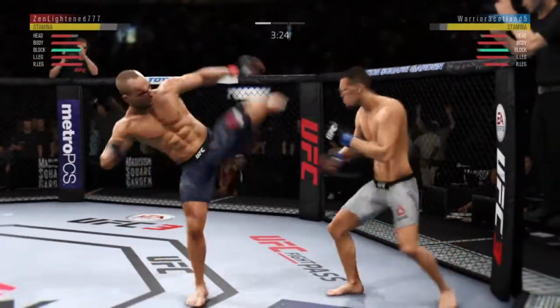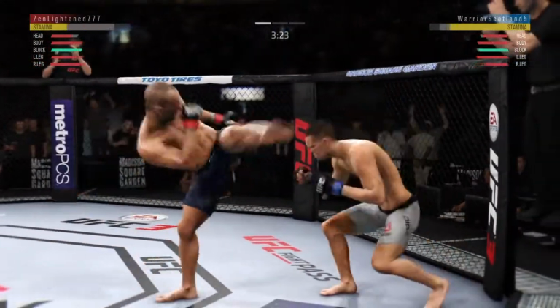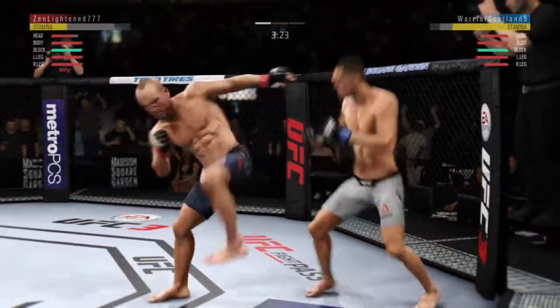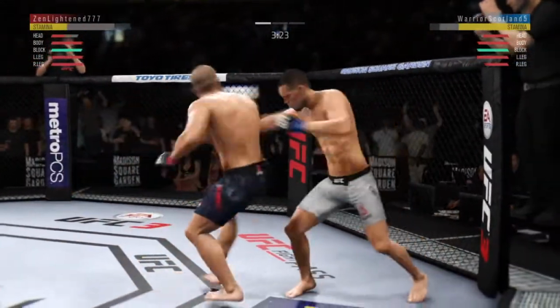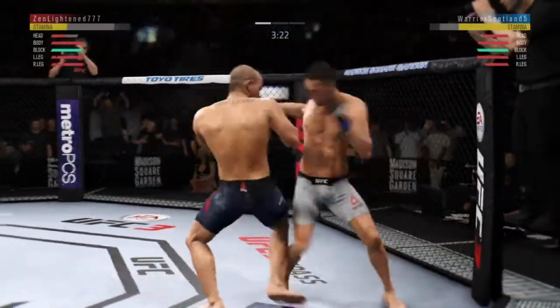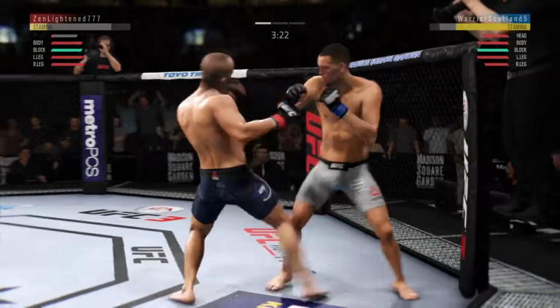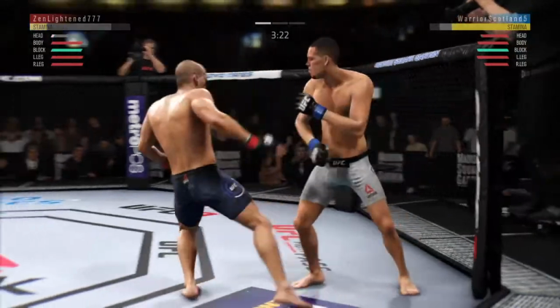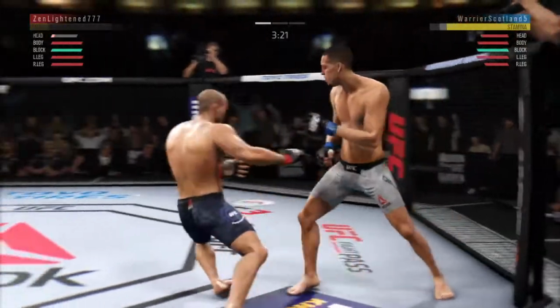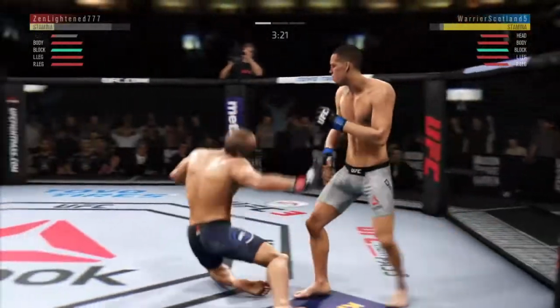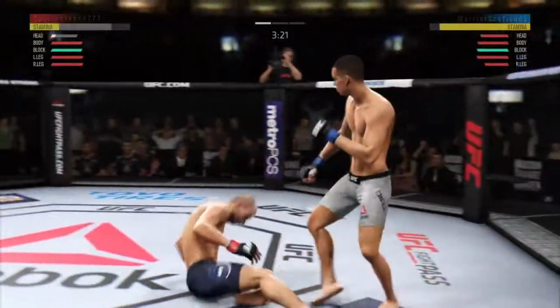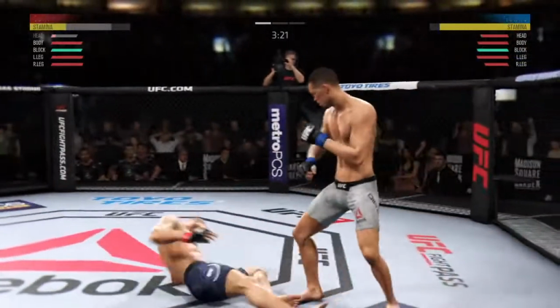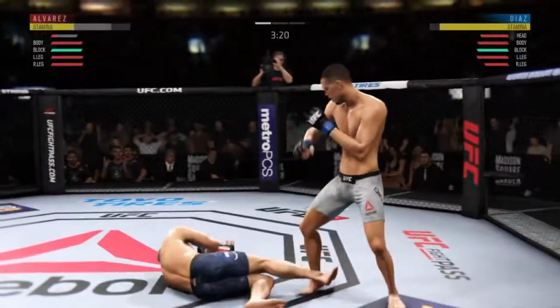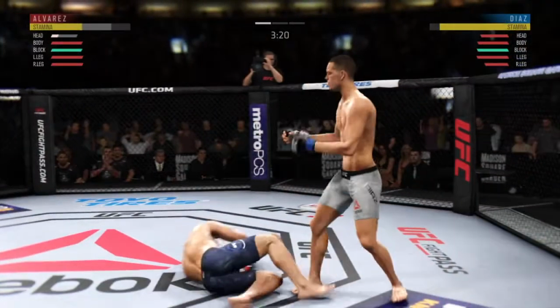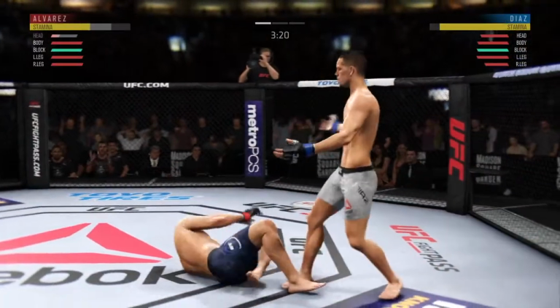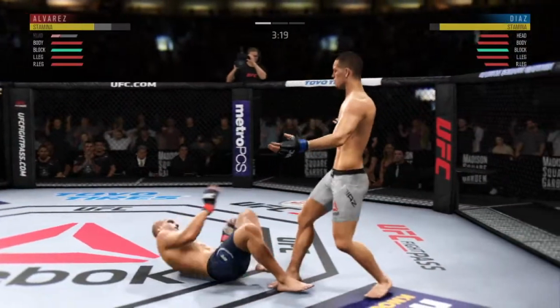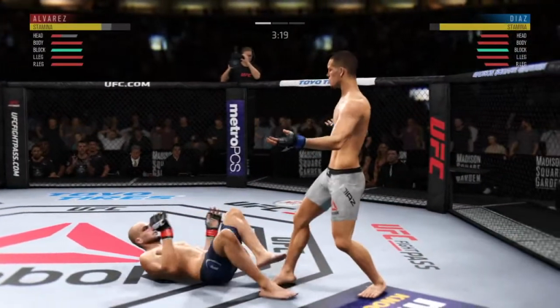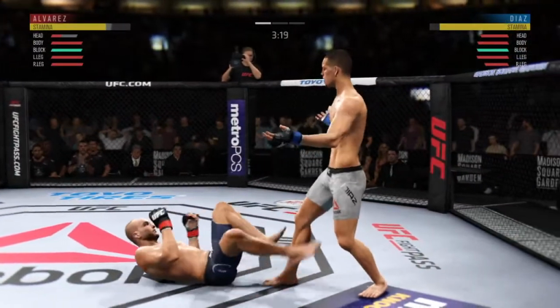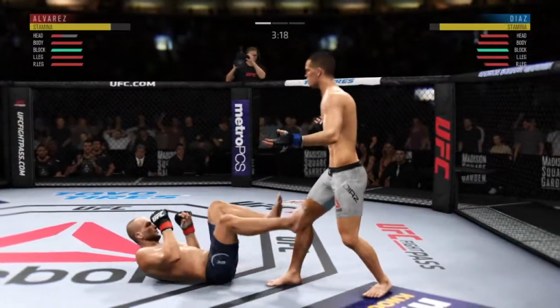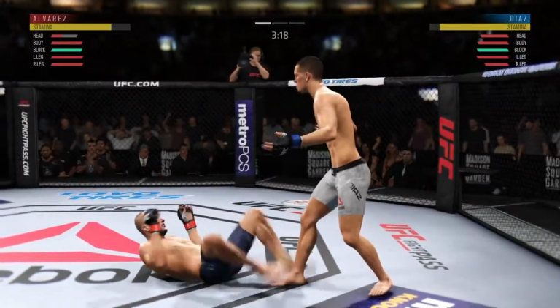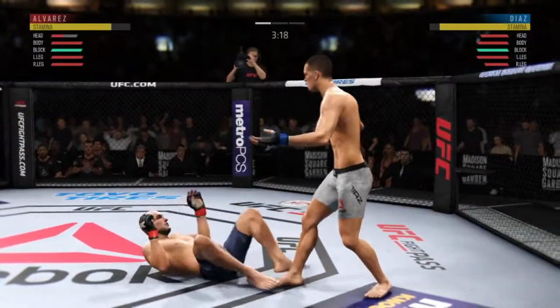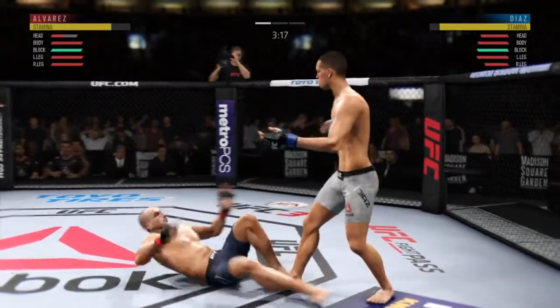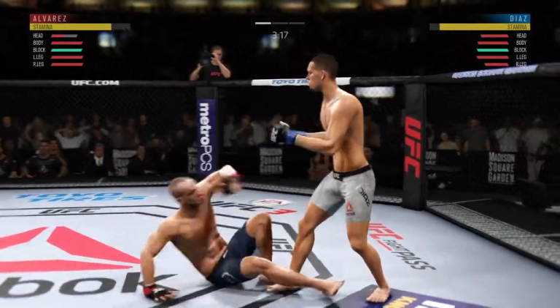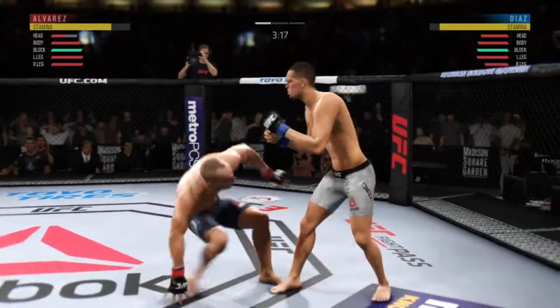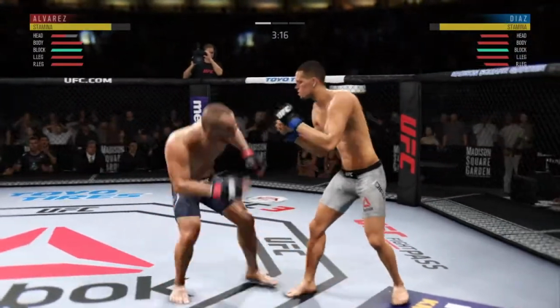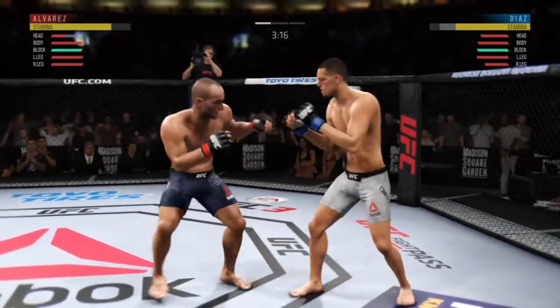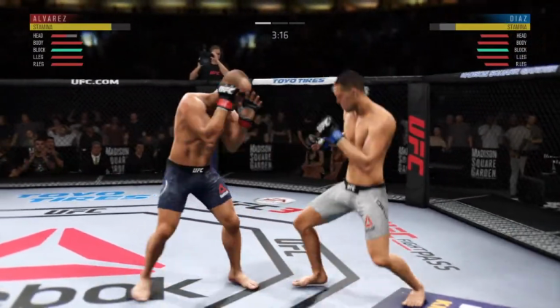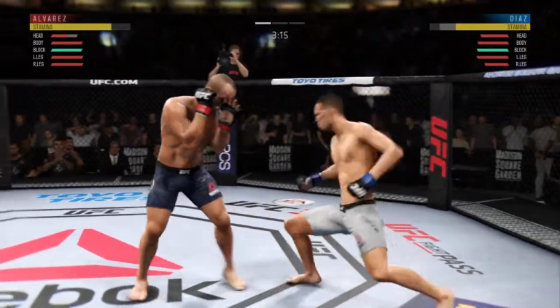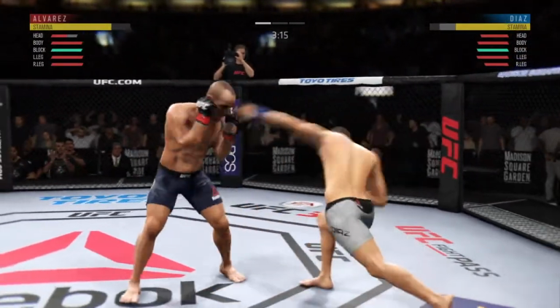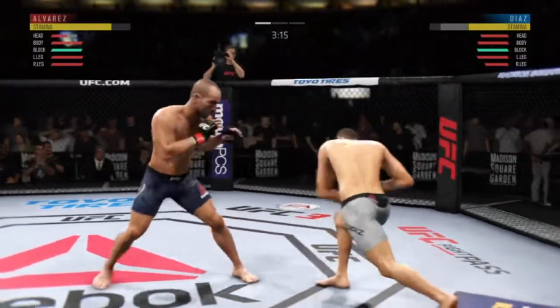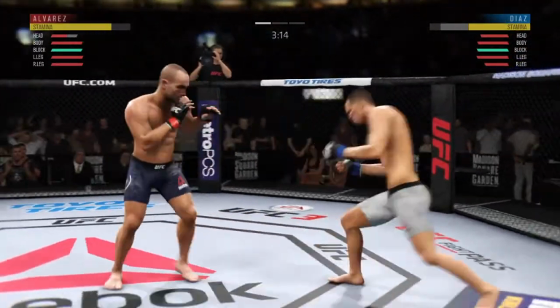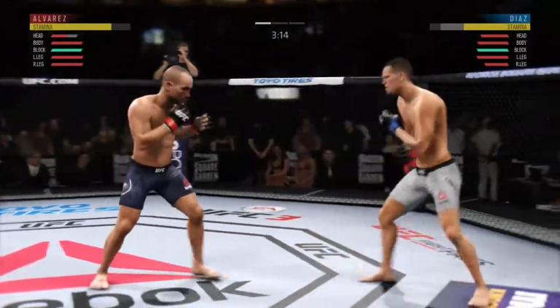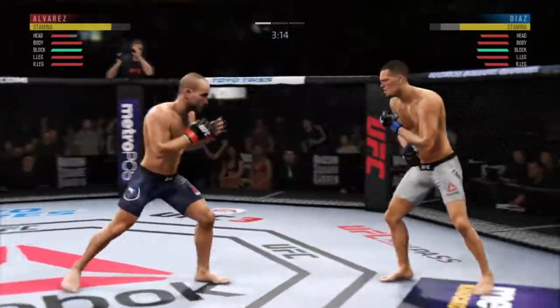Just a slip there. Oh, he got clipped there — a little wobbly on his feet. He's got him hurt here.